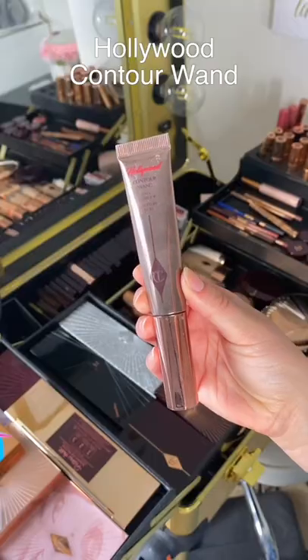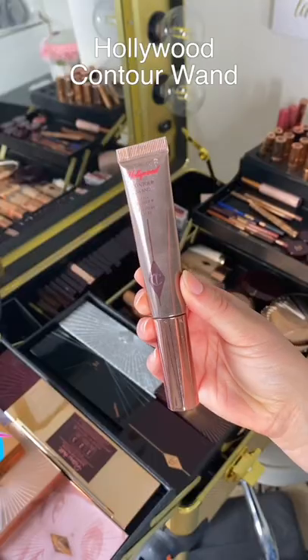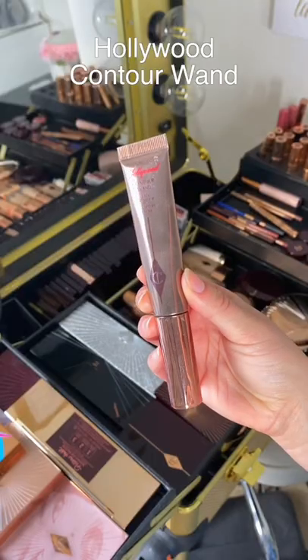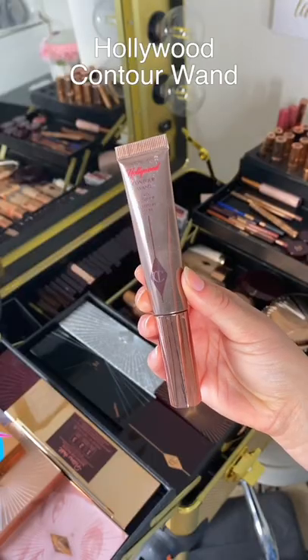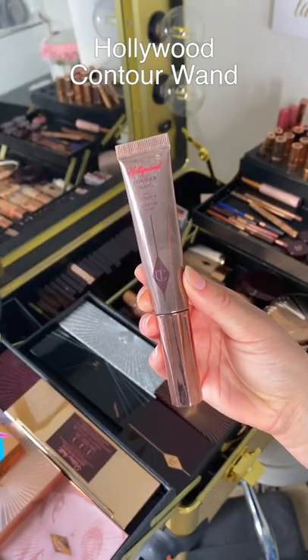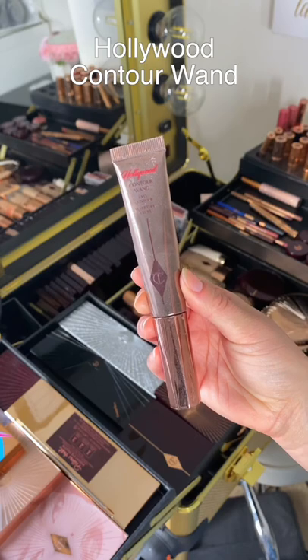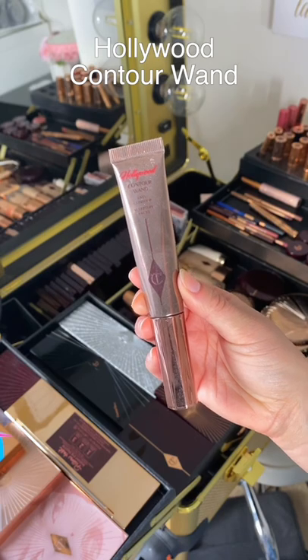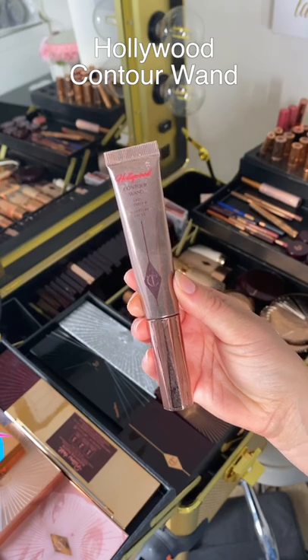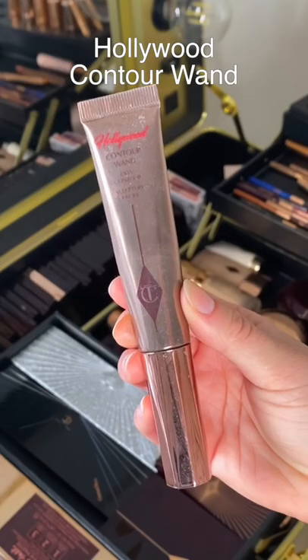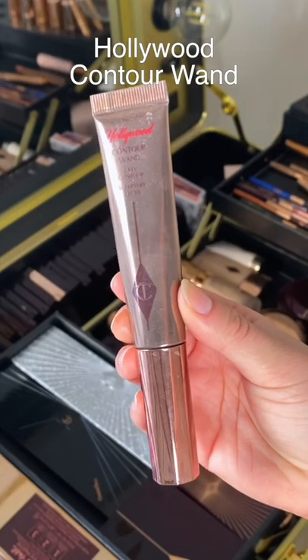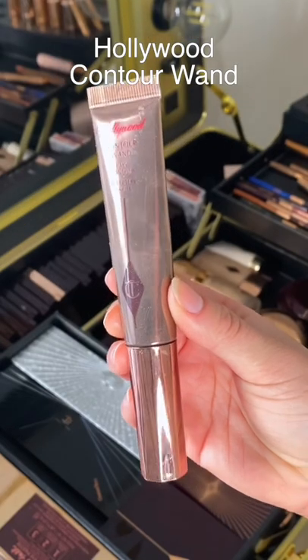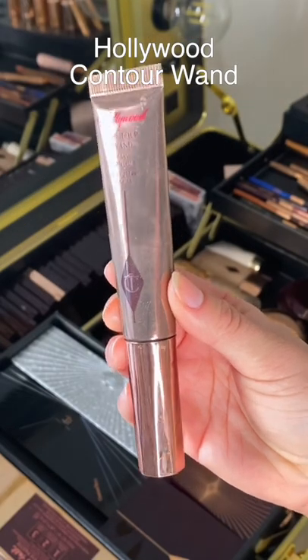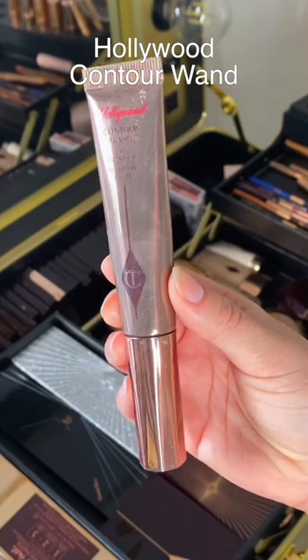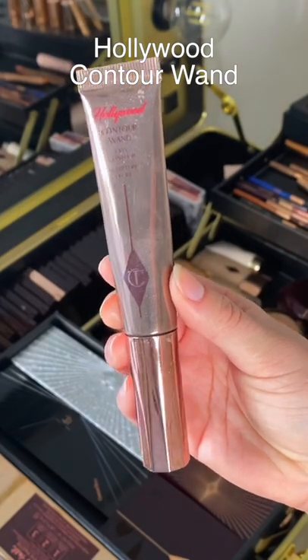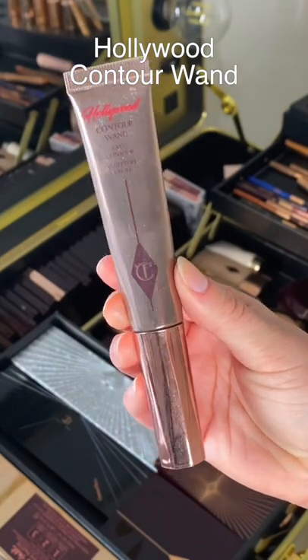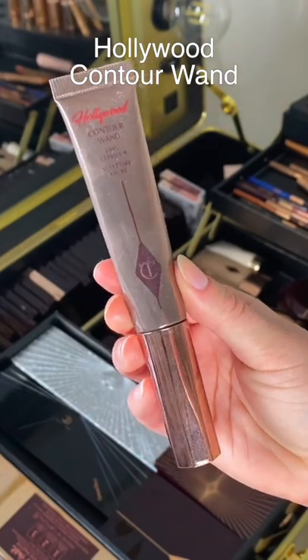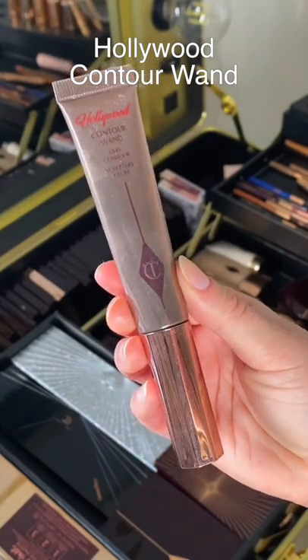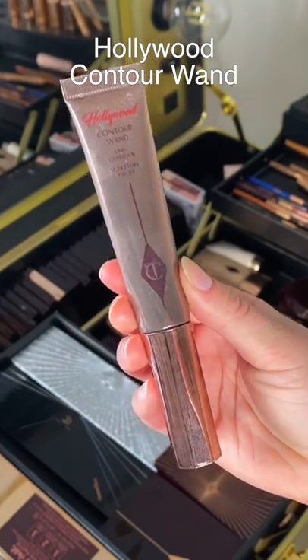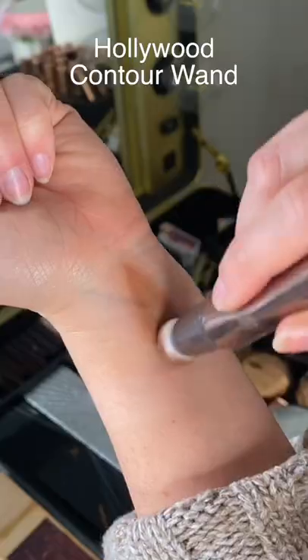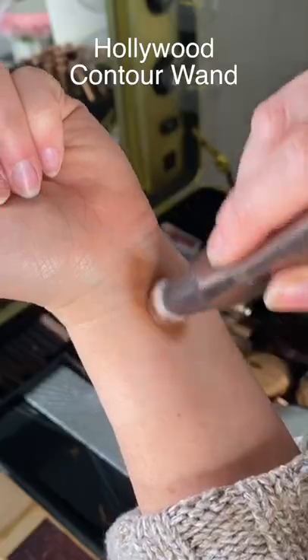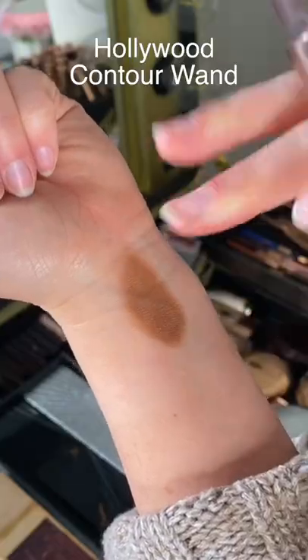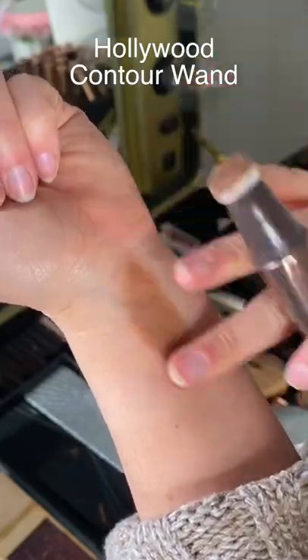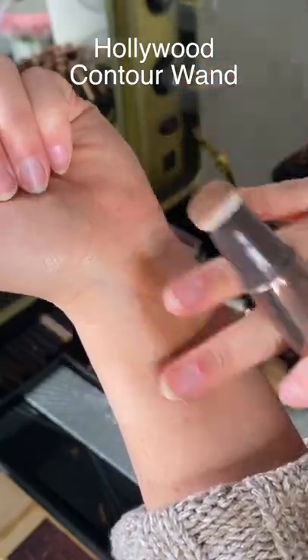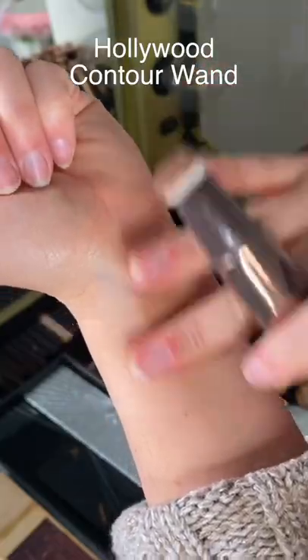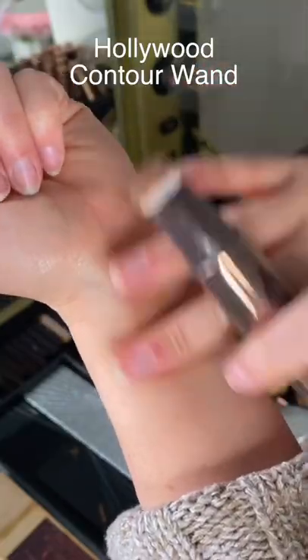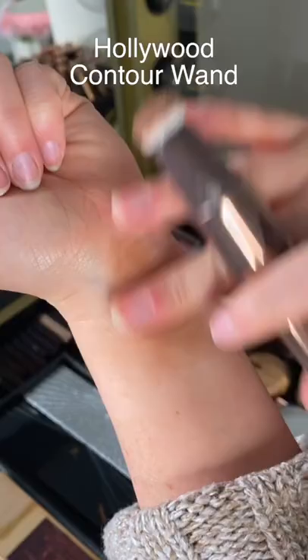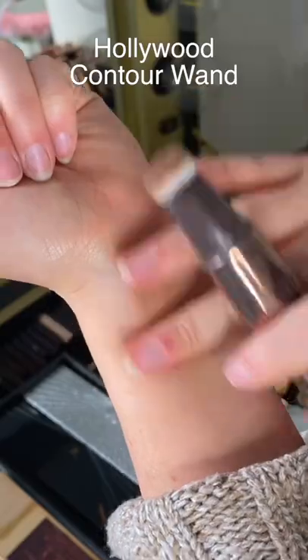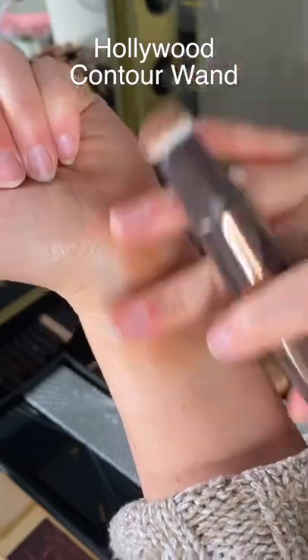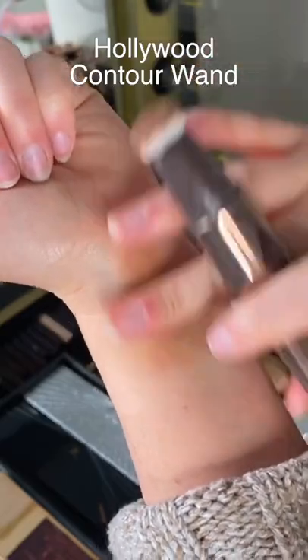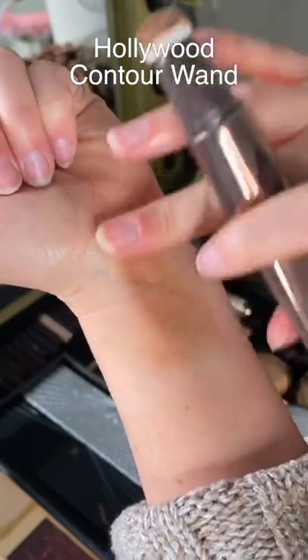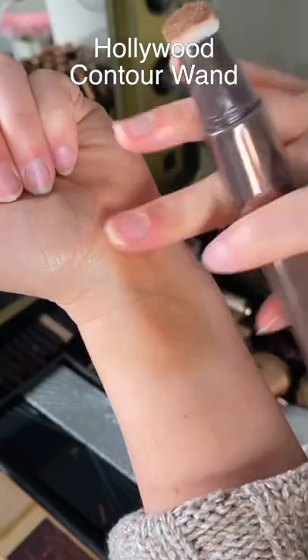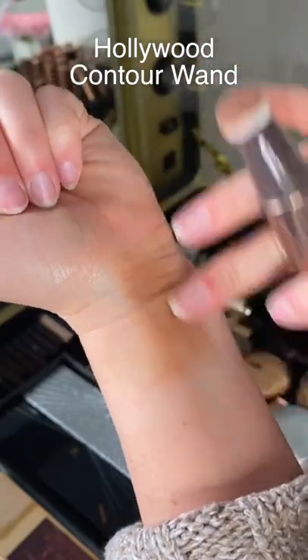Liquid contour can be intimidating, but this is one of the best on the market. It's one of the most user-friendly. You'll see how scary it looks, but it blends out super easy.